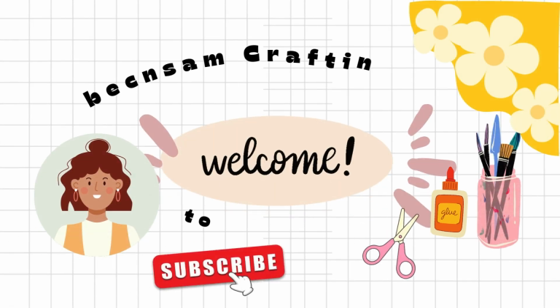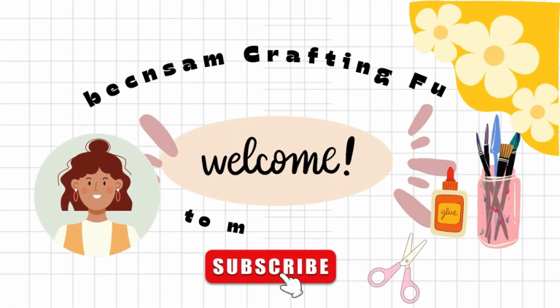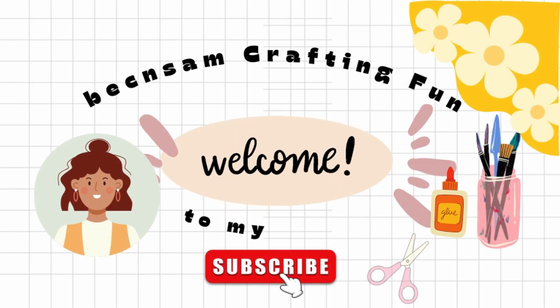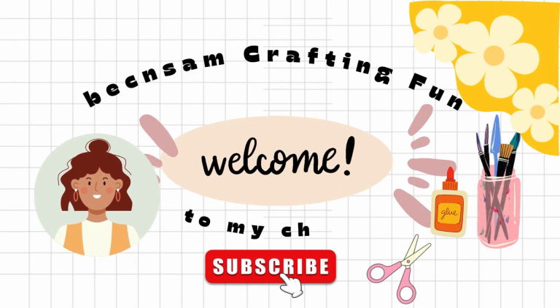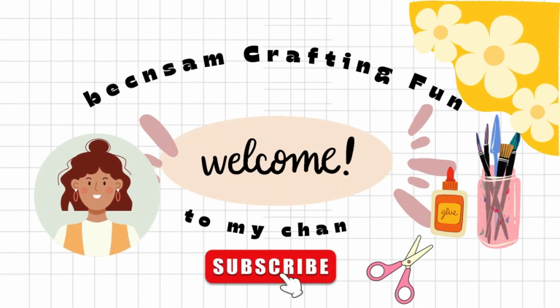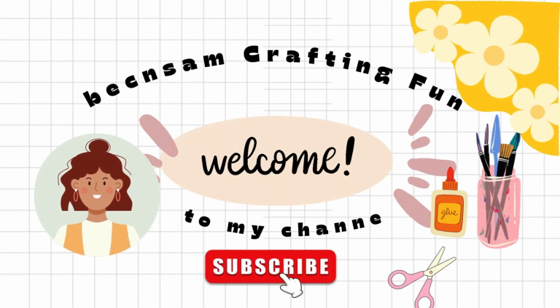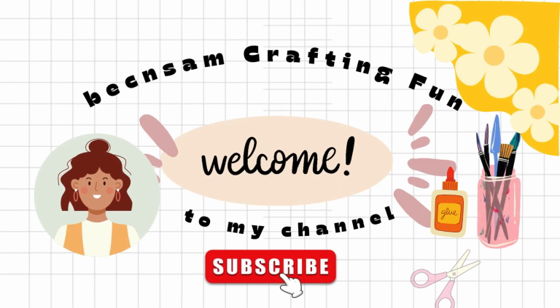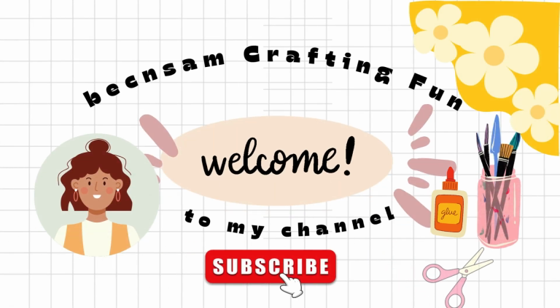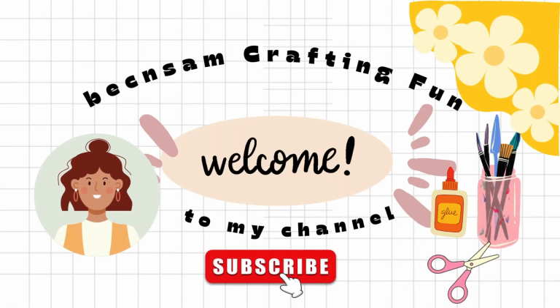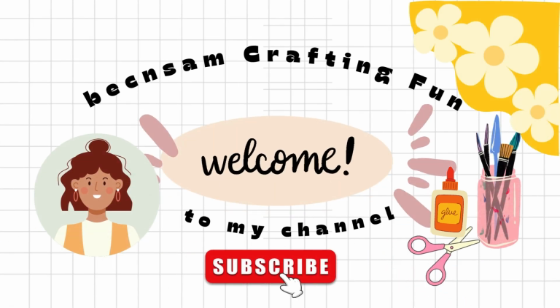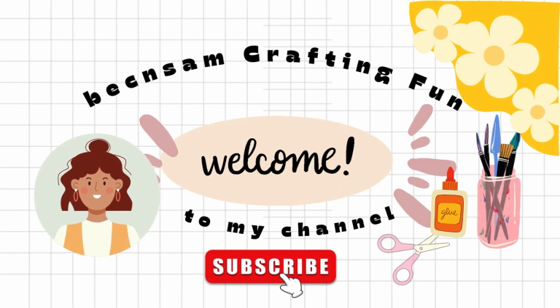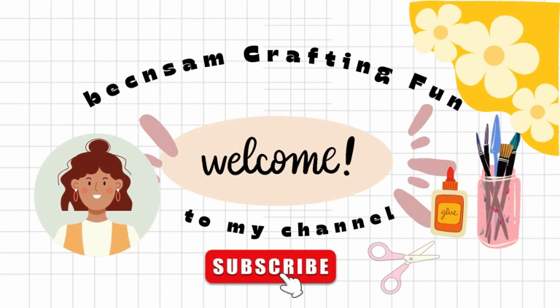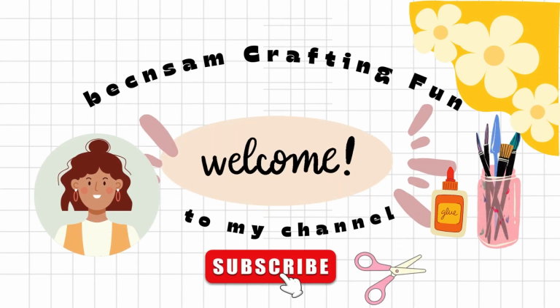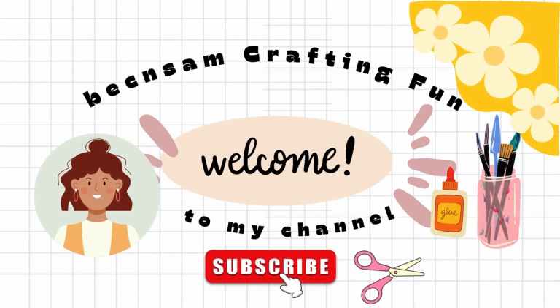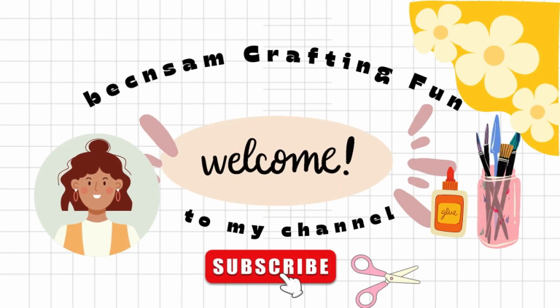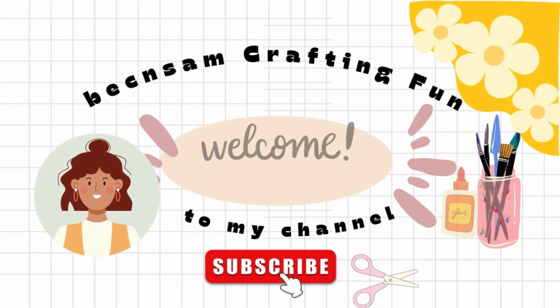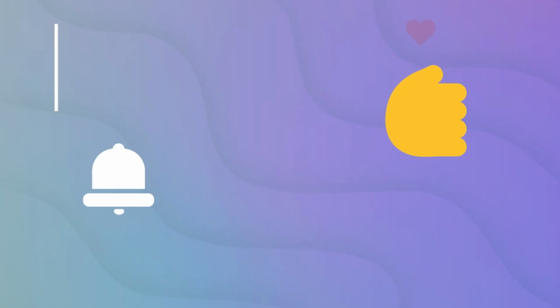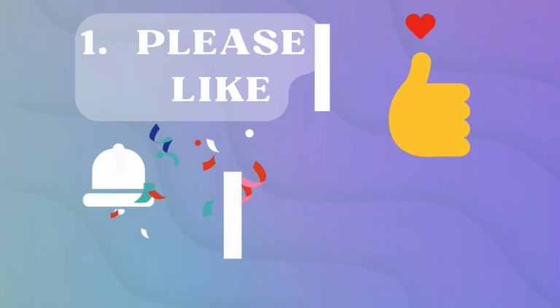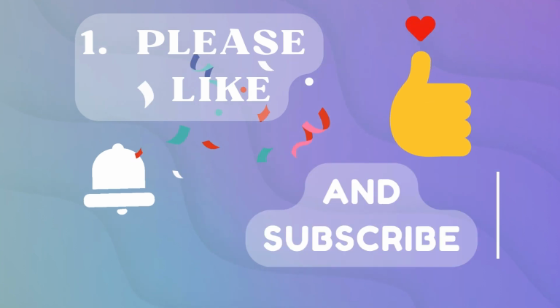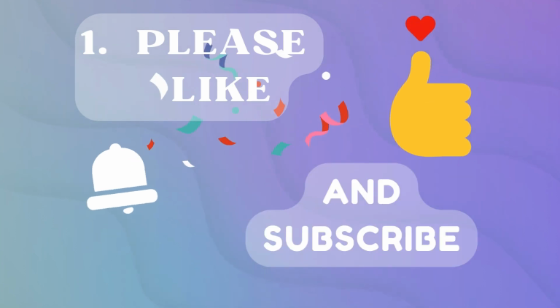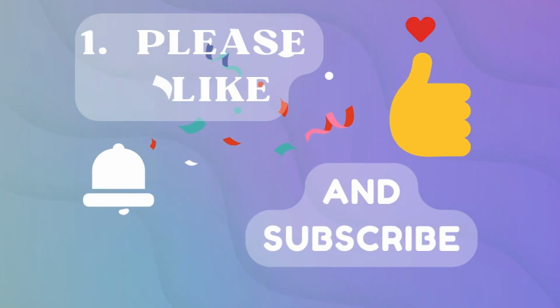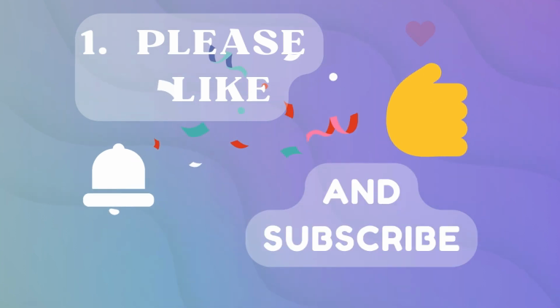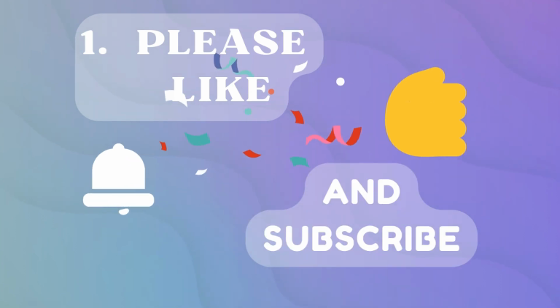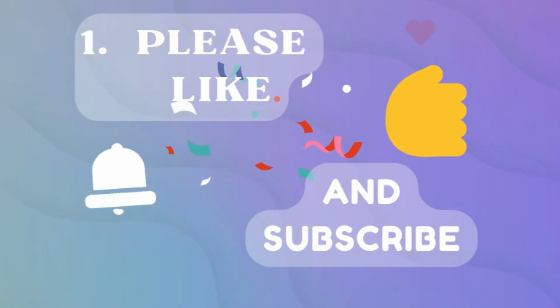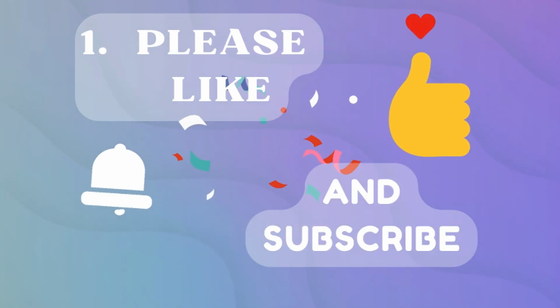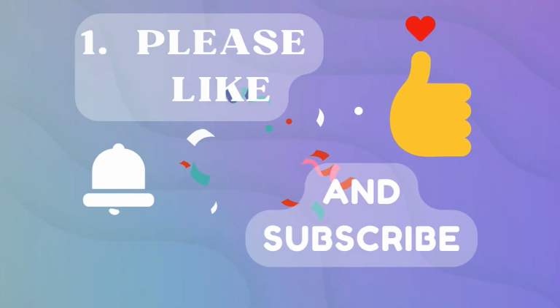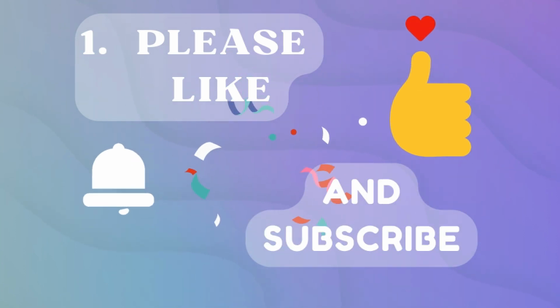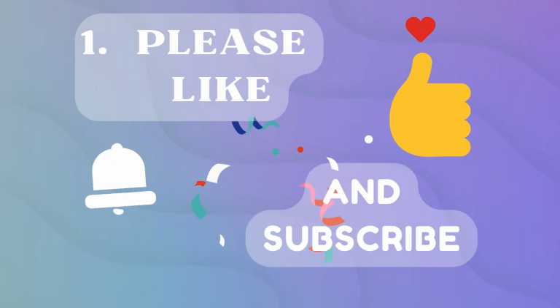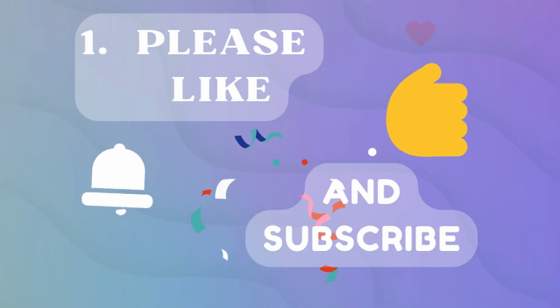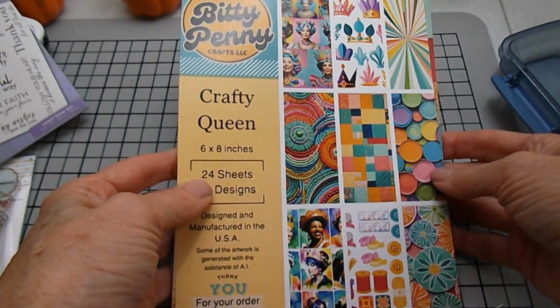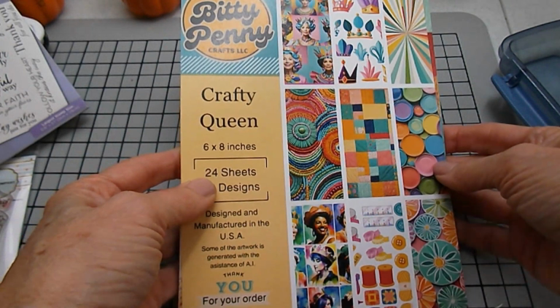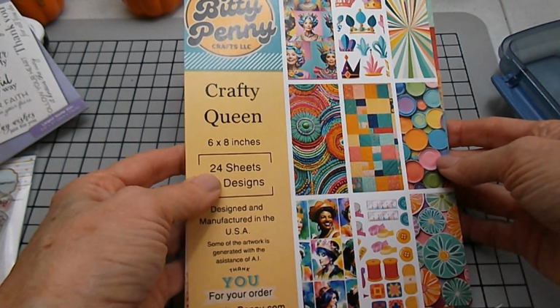Hi, Beck Ann here. Thanks for stopping by my channel, Beck and Sam Crafting Fun, to see what I was up to.